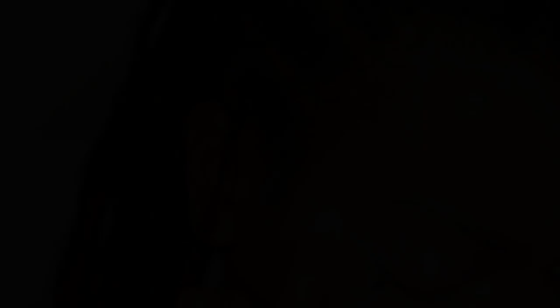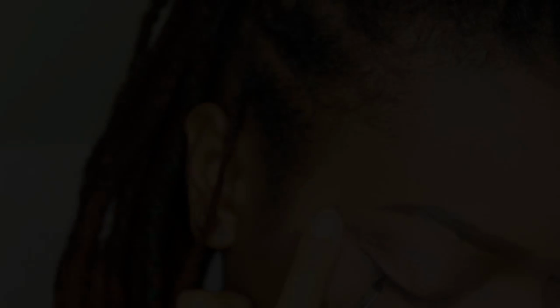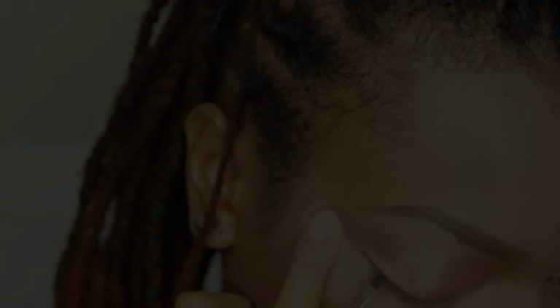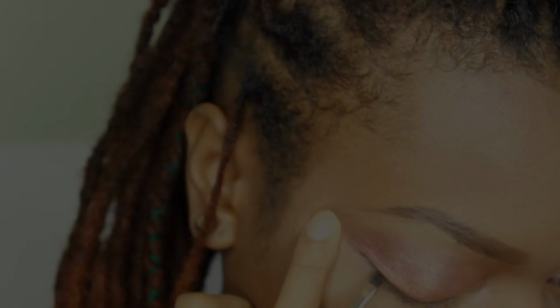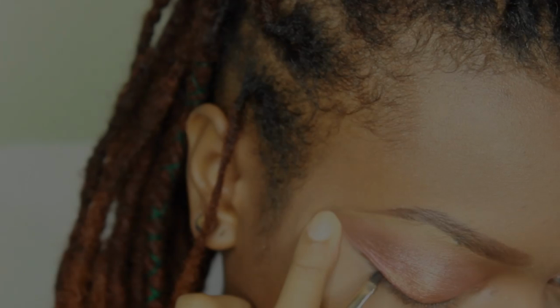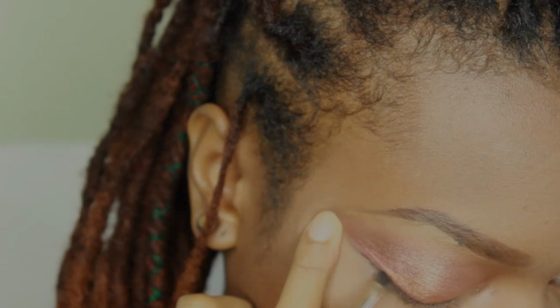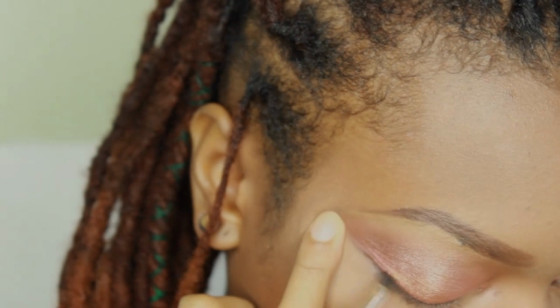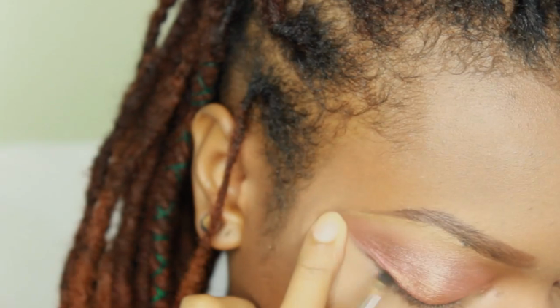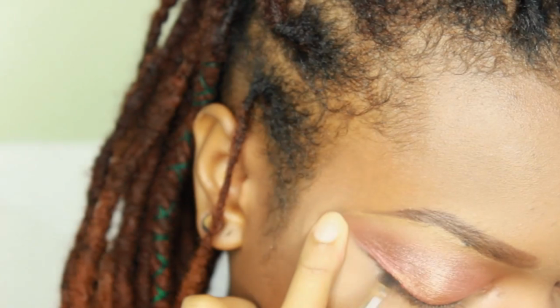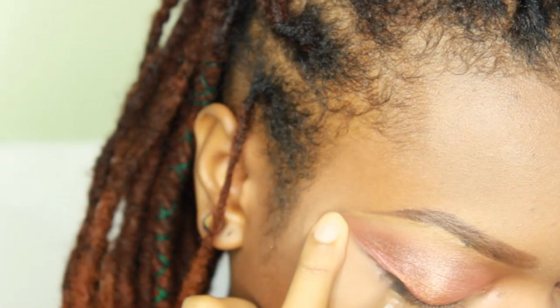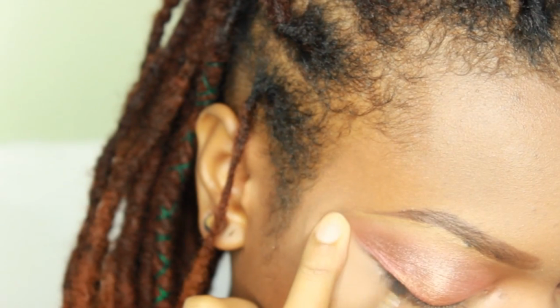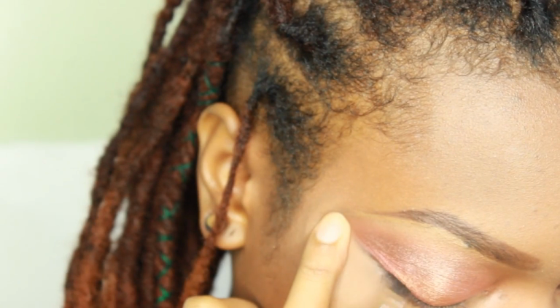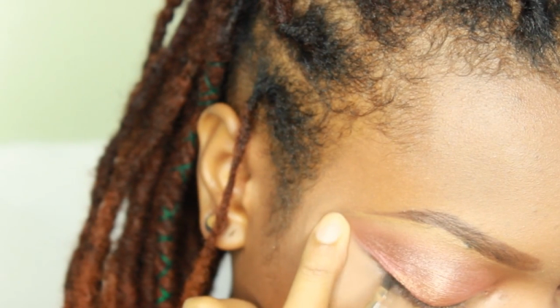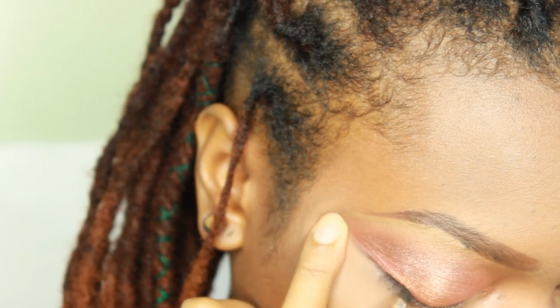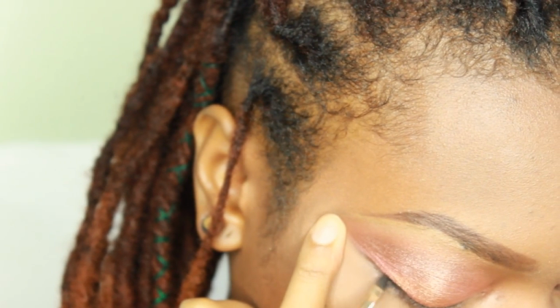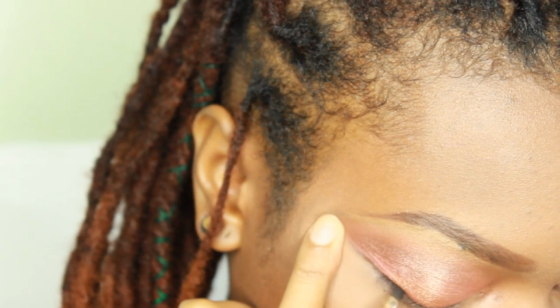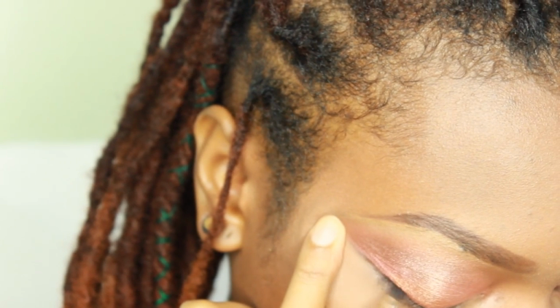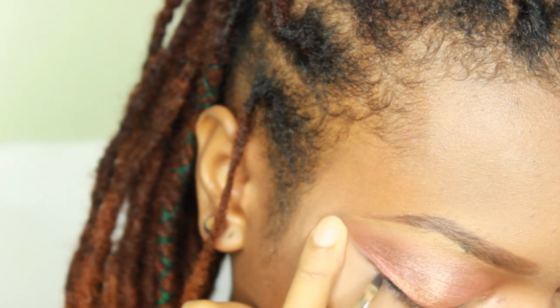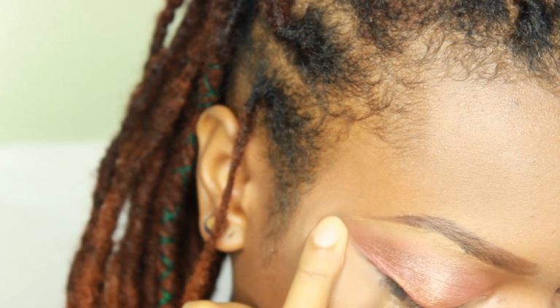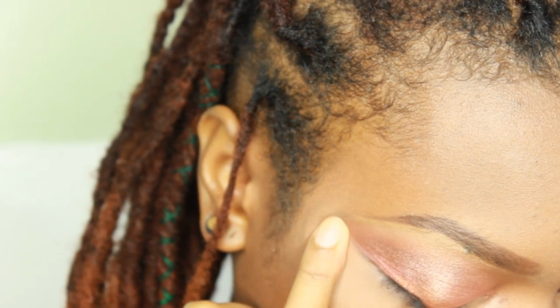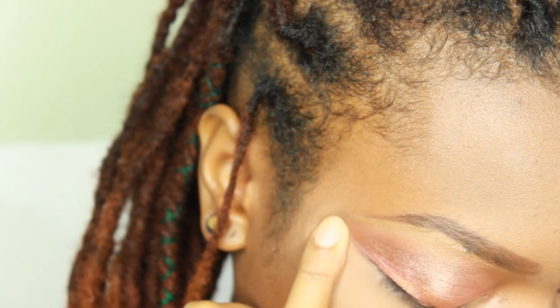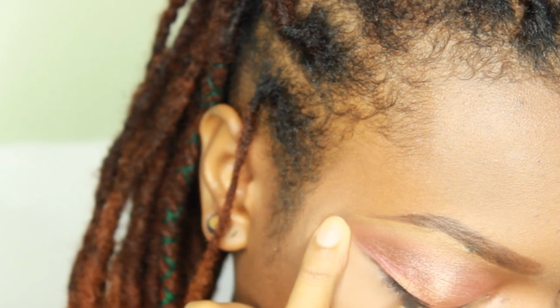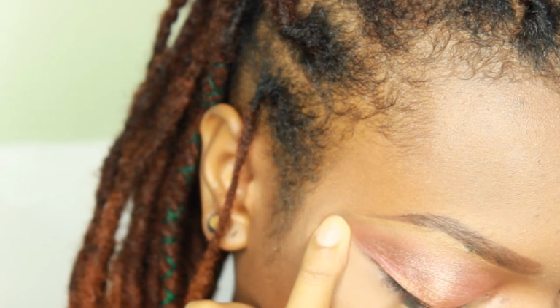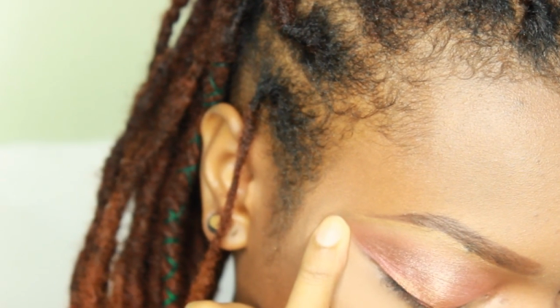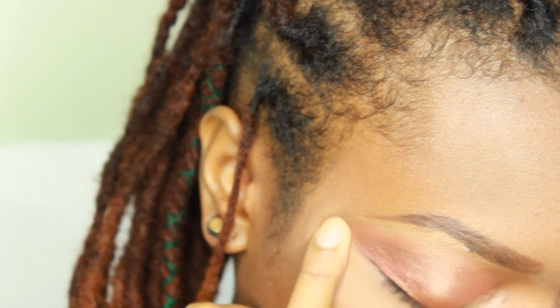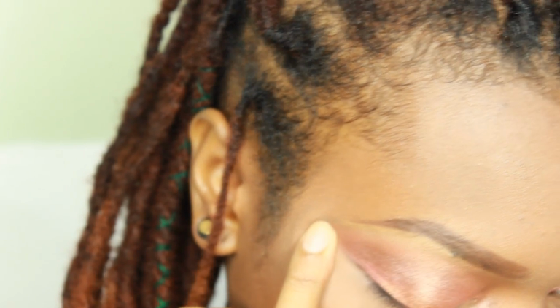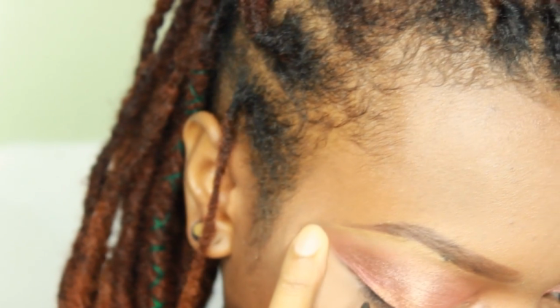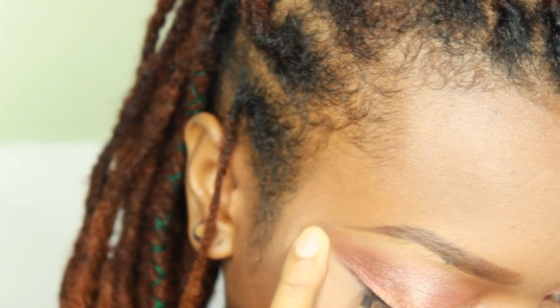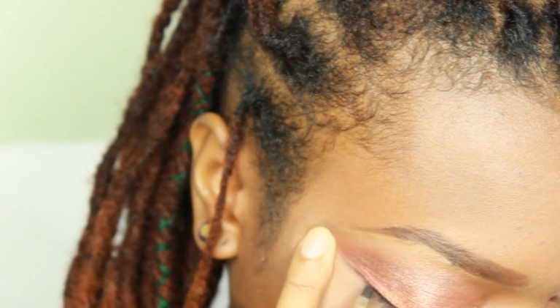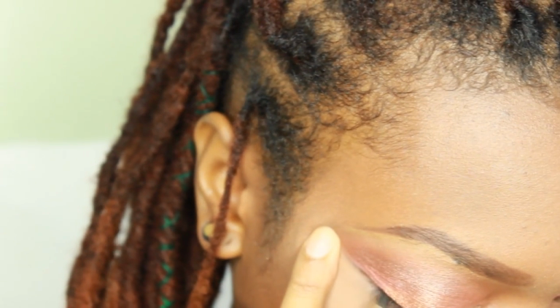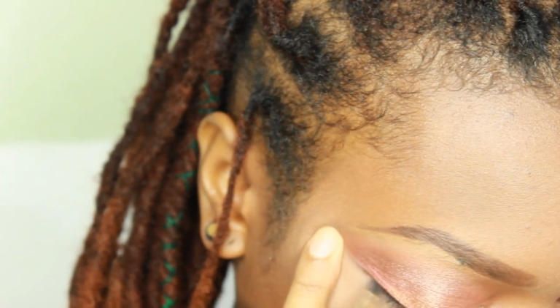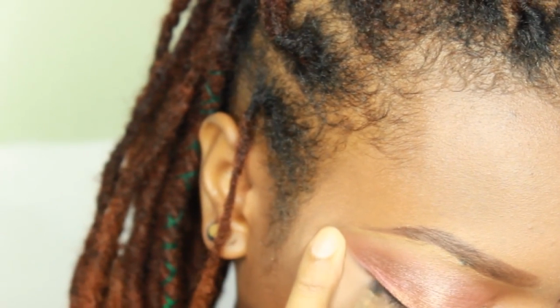Remember, bold black eyeliner always makes your eyes pop and accentuates every eye shape.